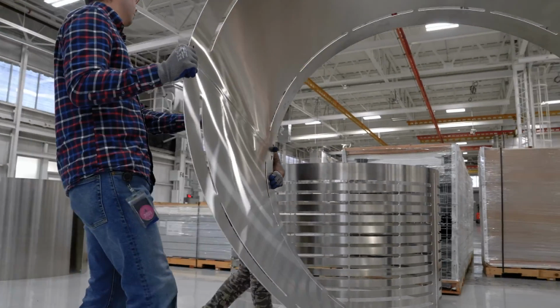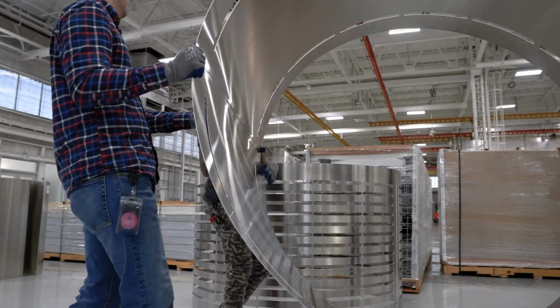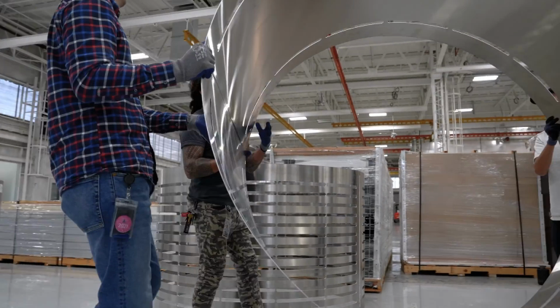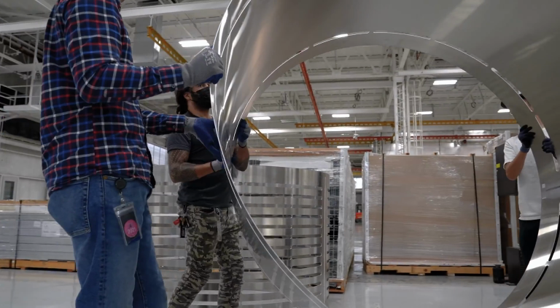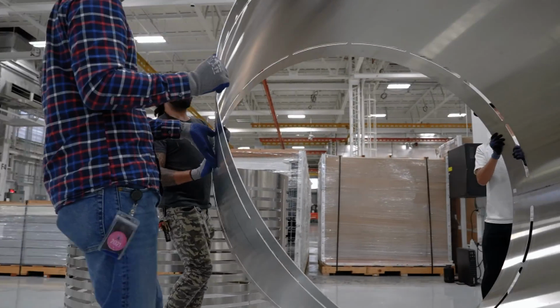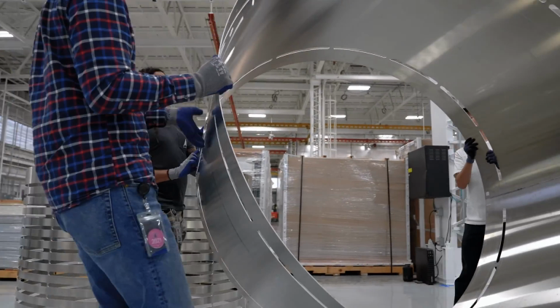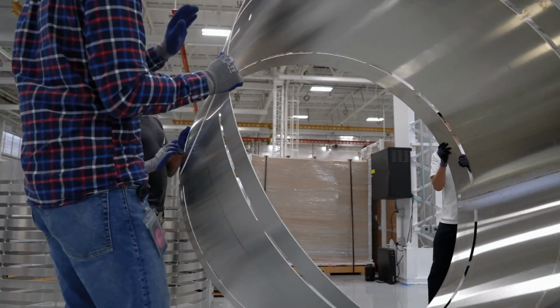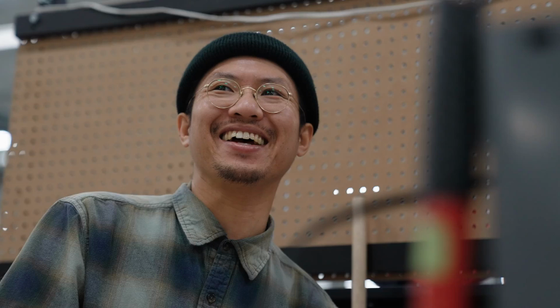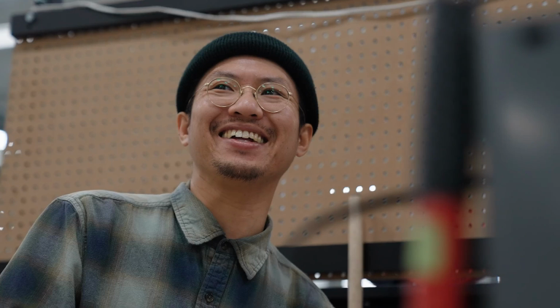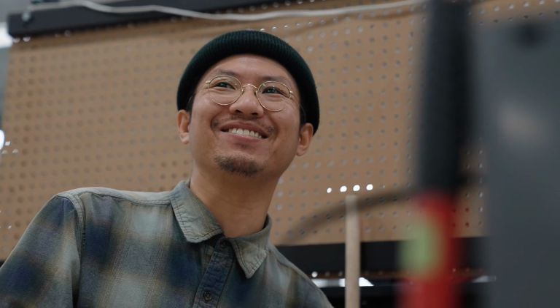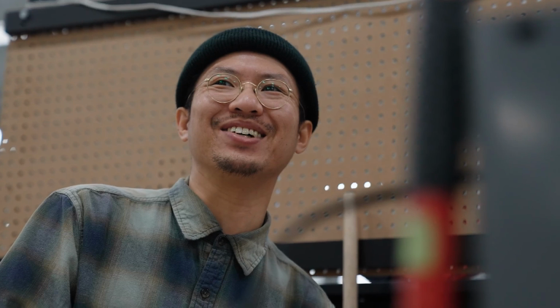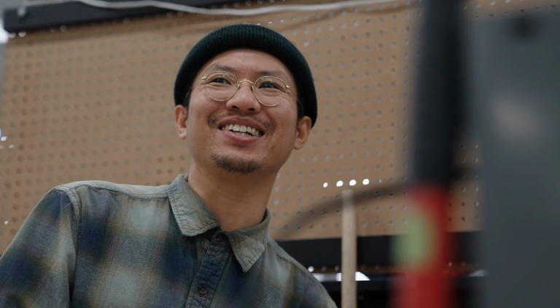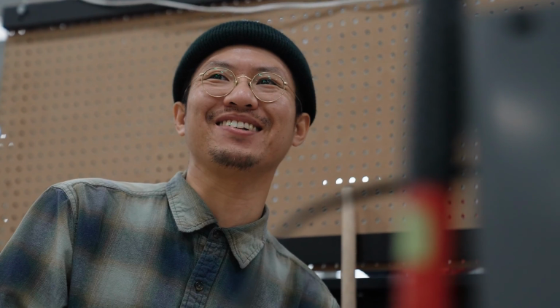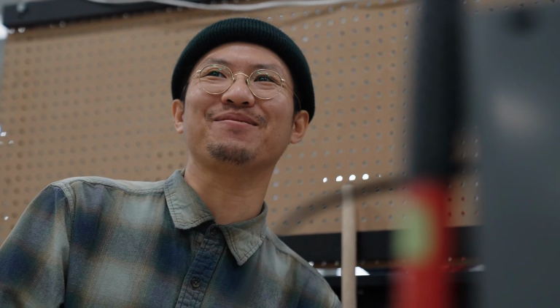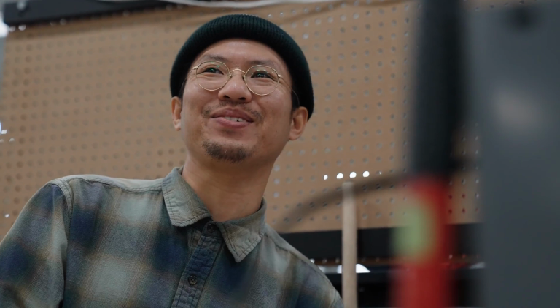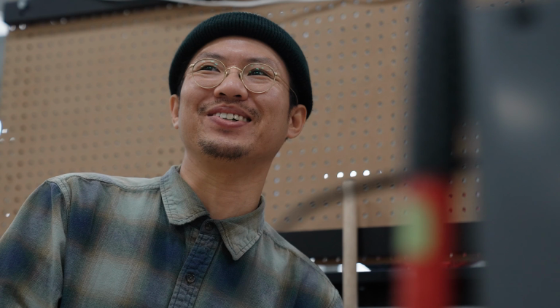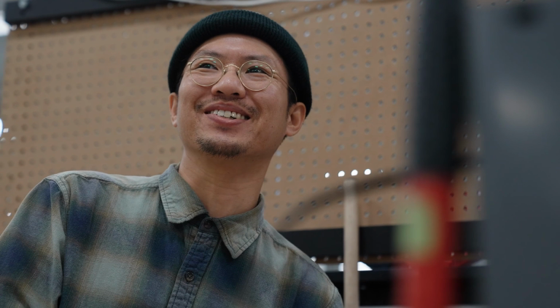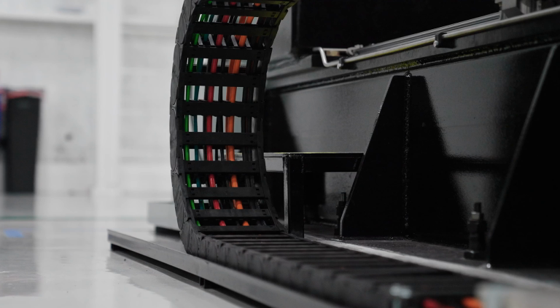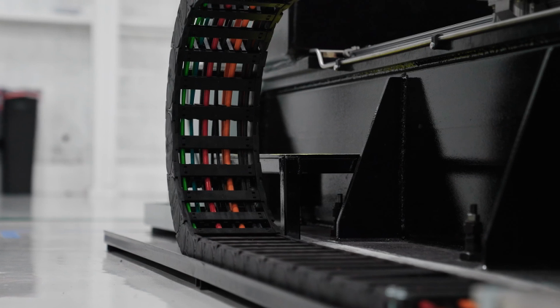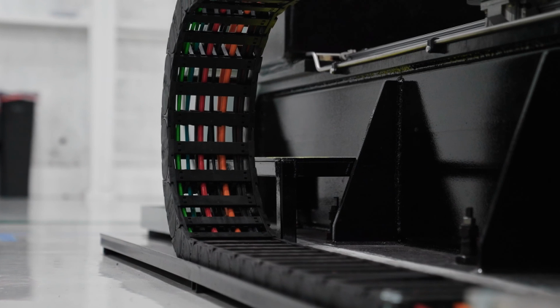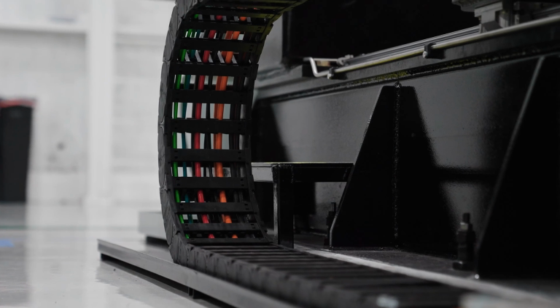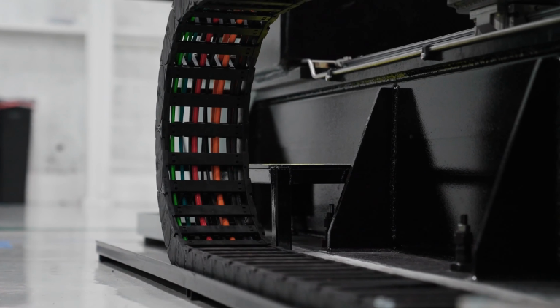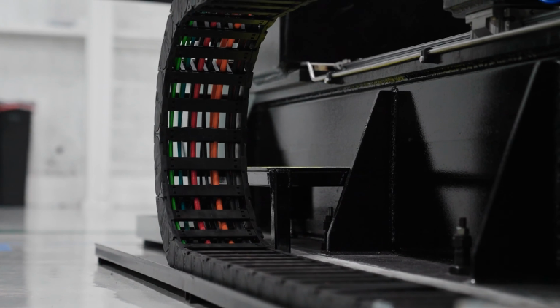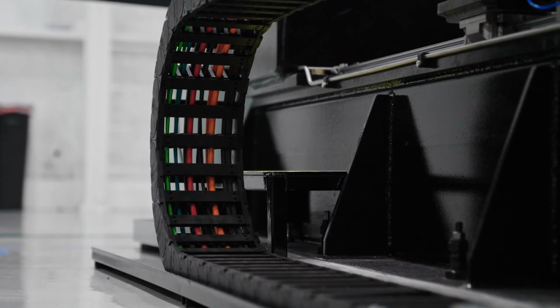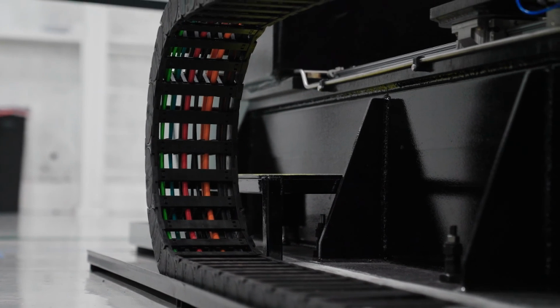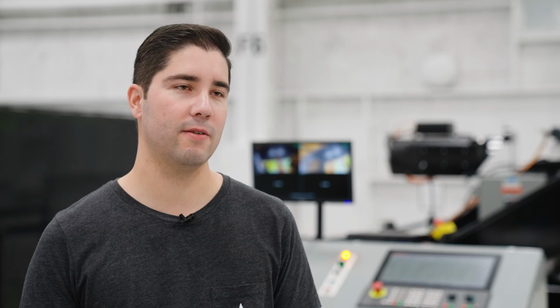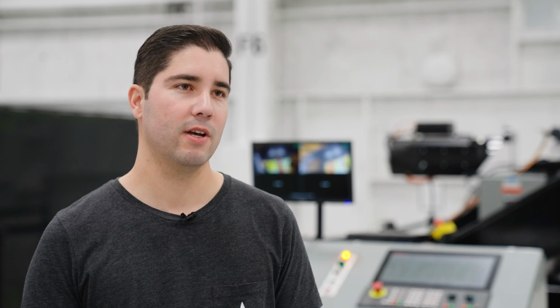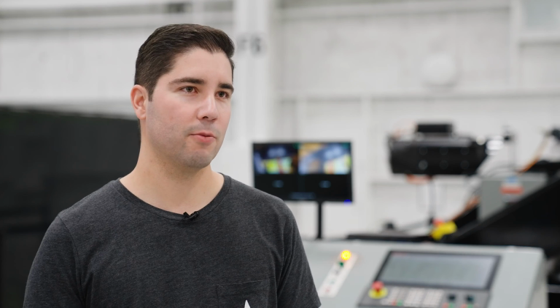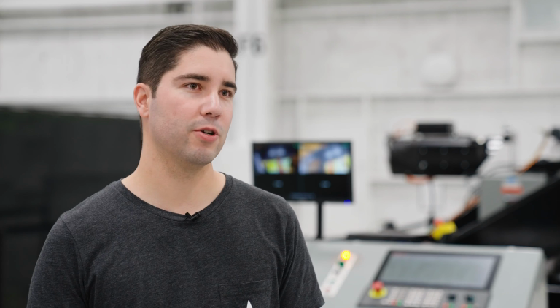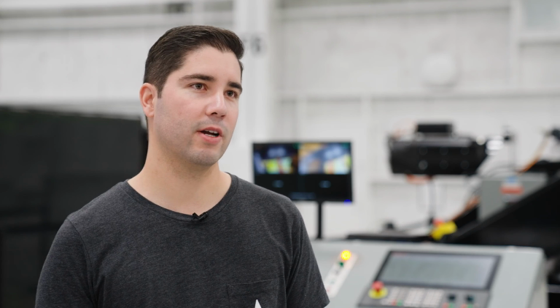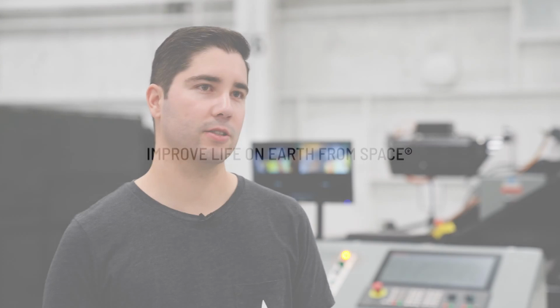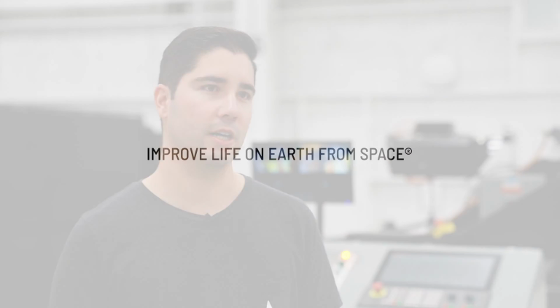I'm very proud of the work that we've done. We're making welds that are very strong and meet our needs, and we're doing it on schedule.